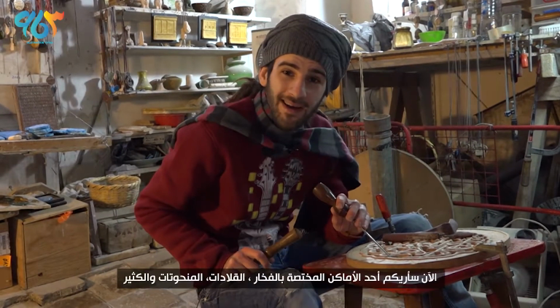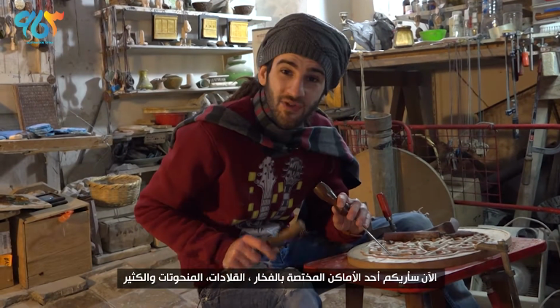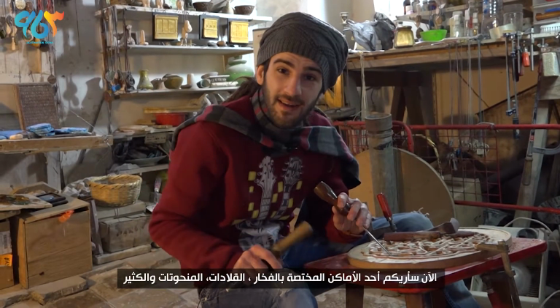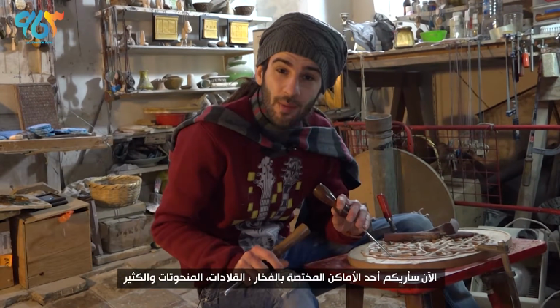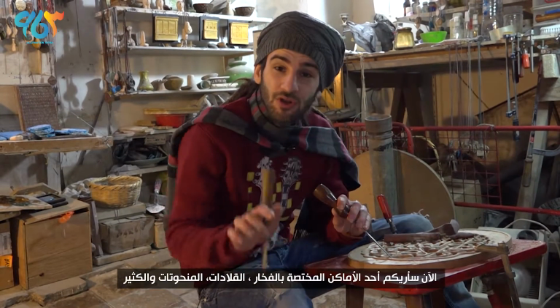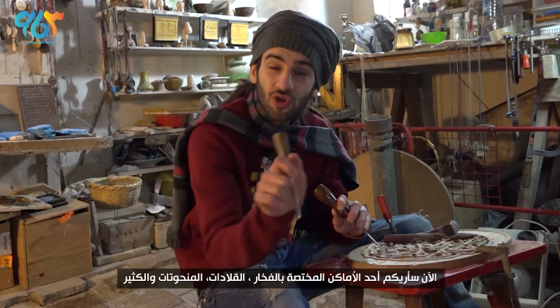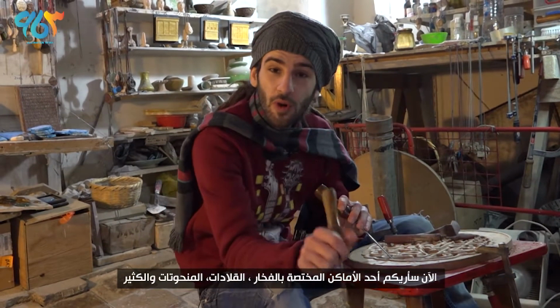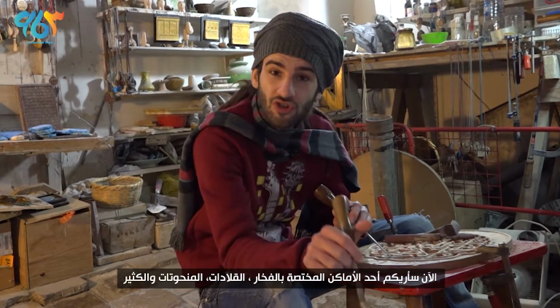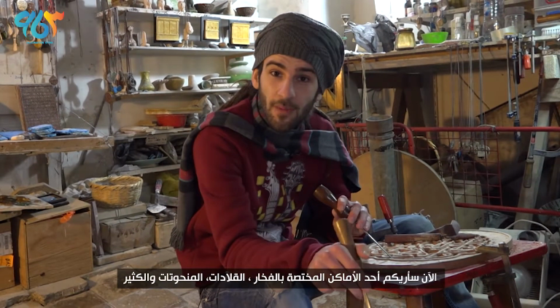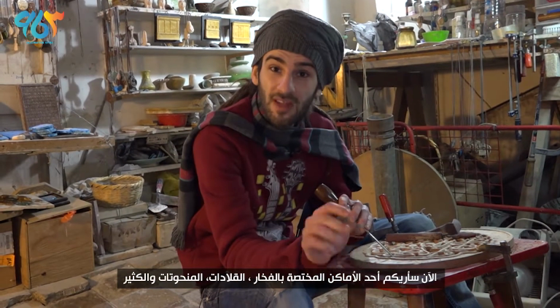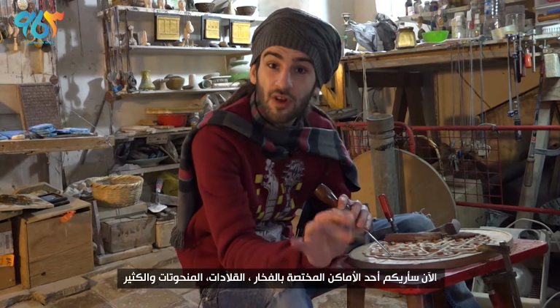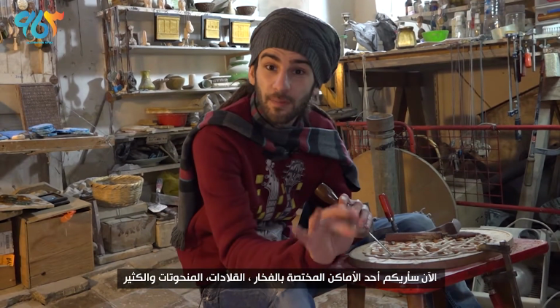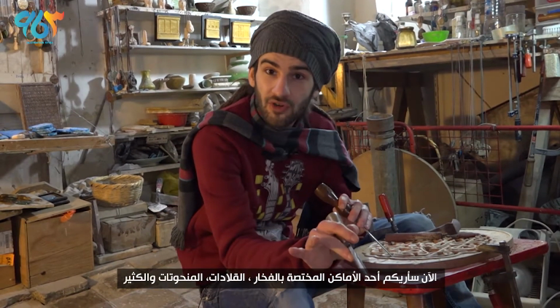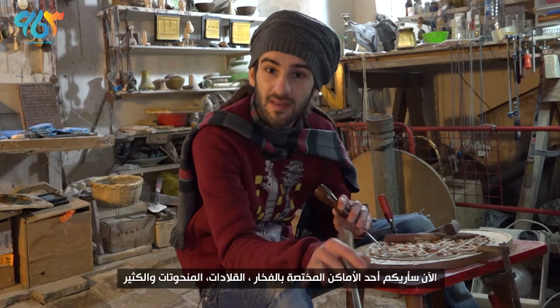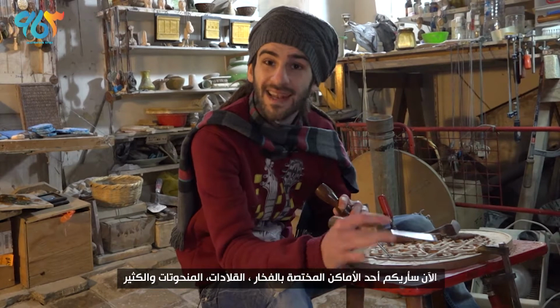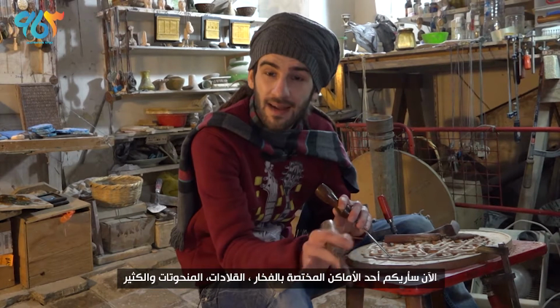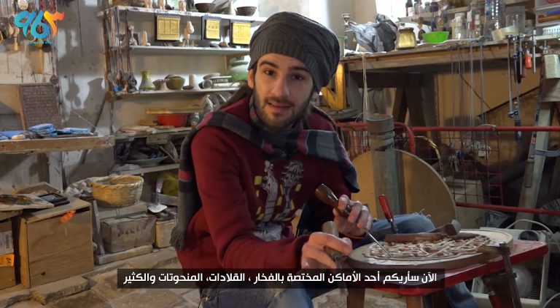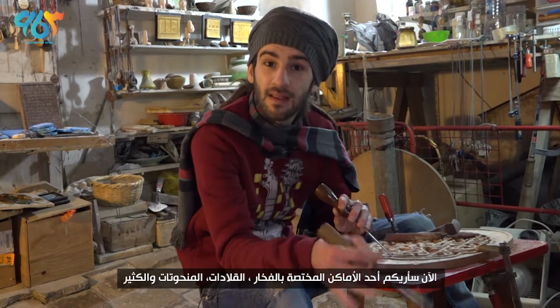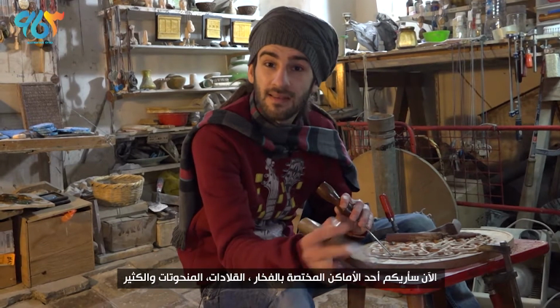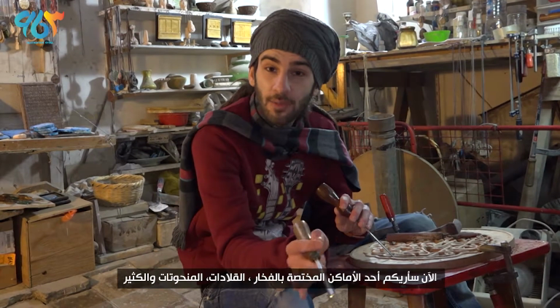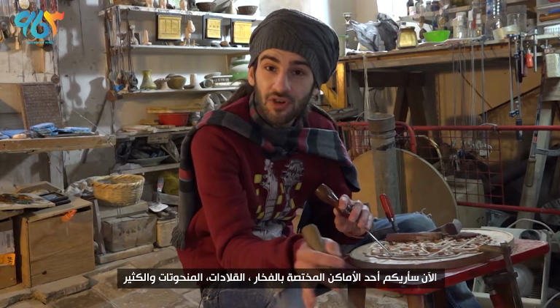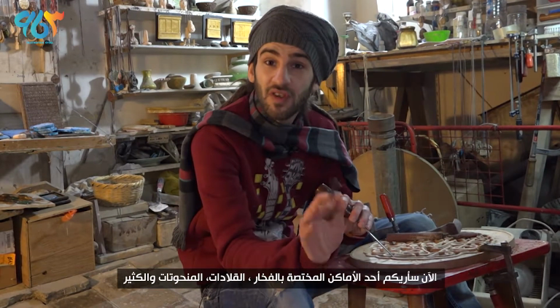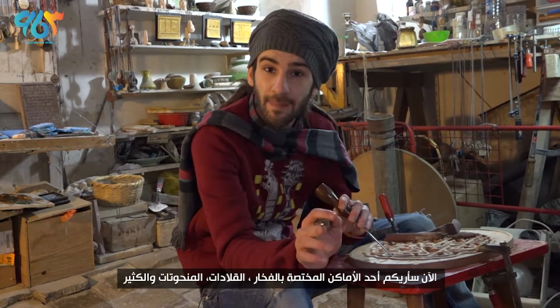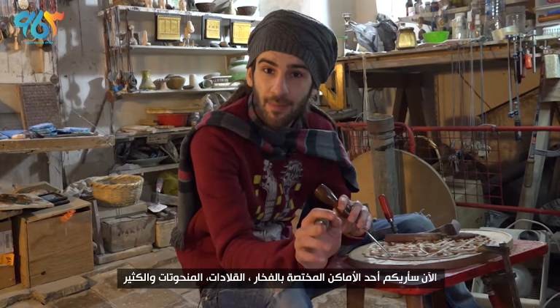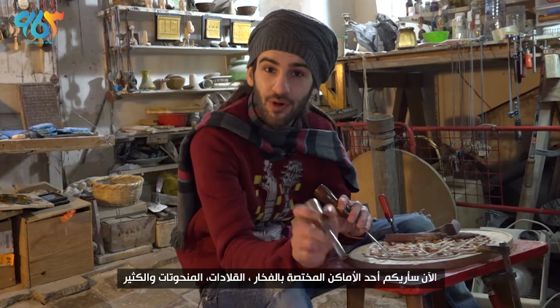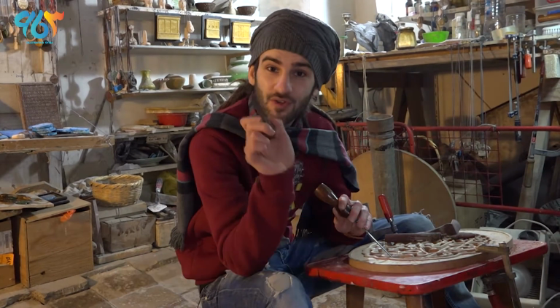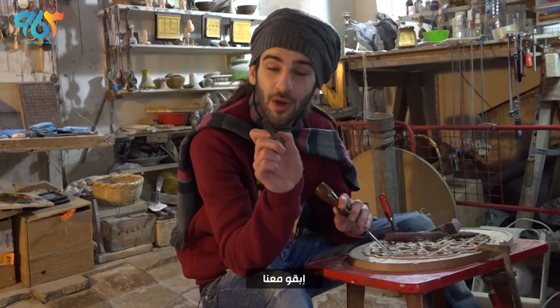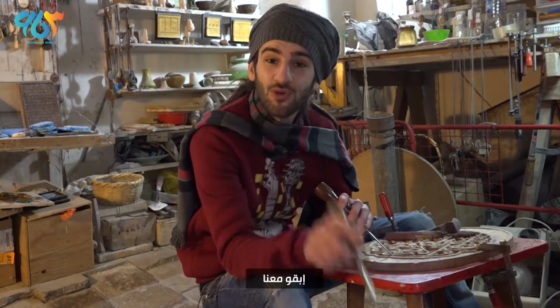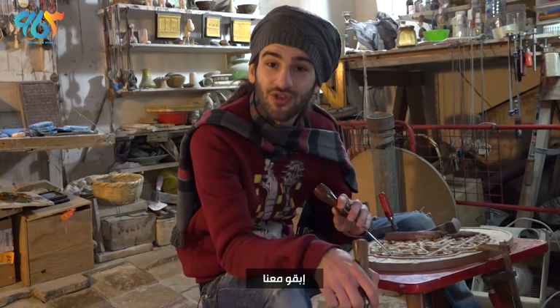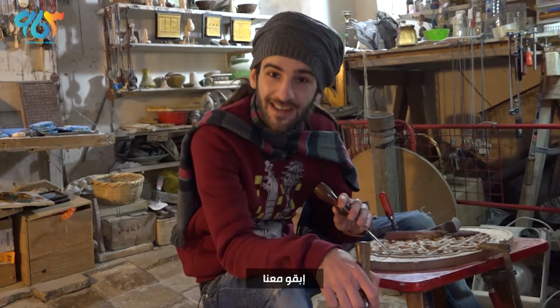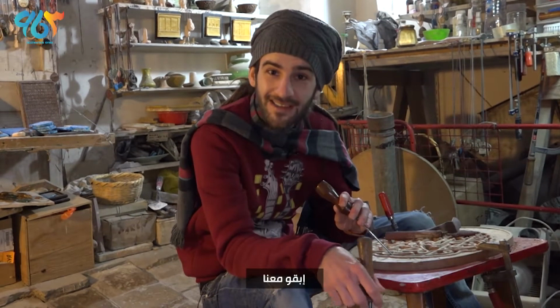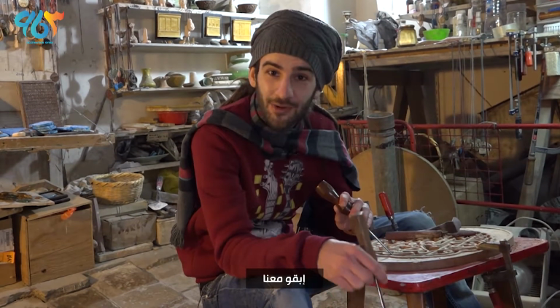Now I'm gonna show you one of the shops that does pottery, necklaces, sculptures and many more. So why don't you check this out.